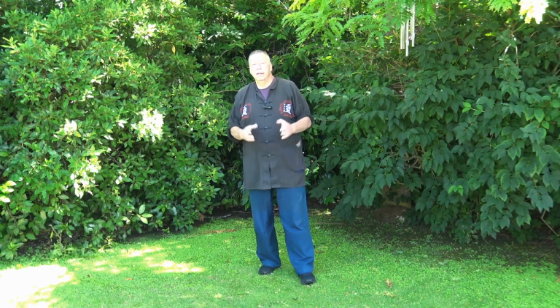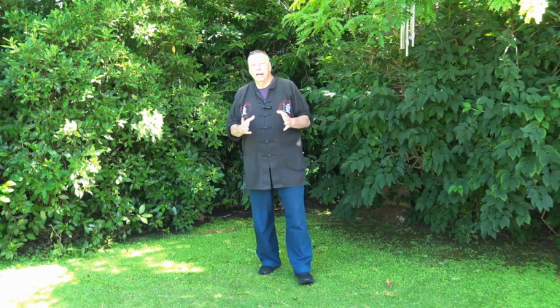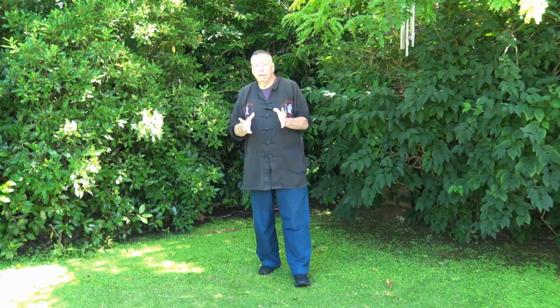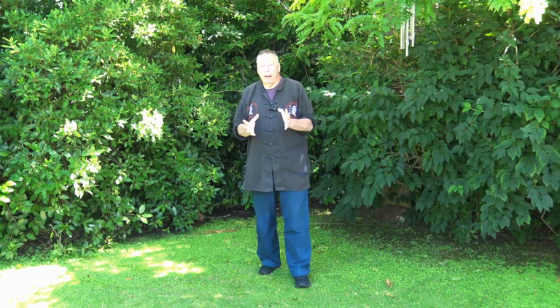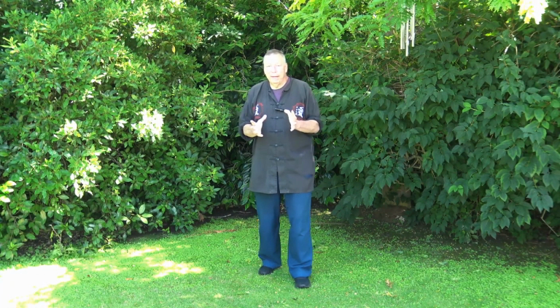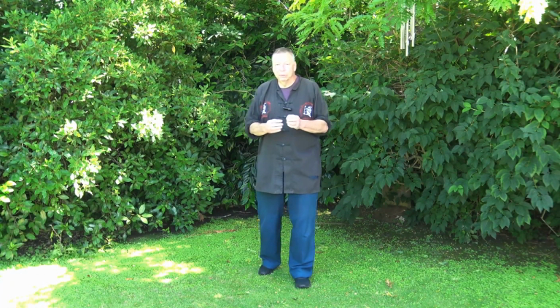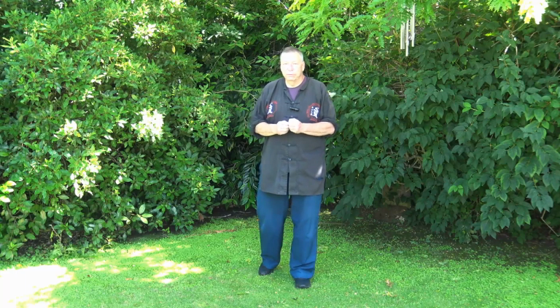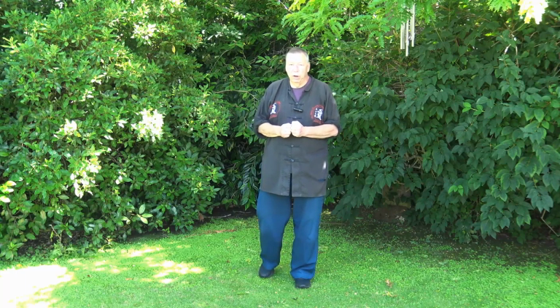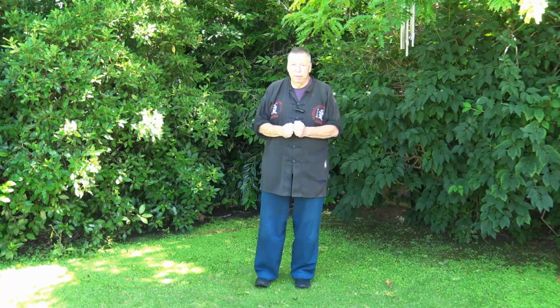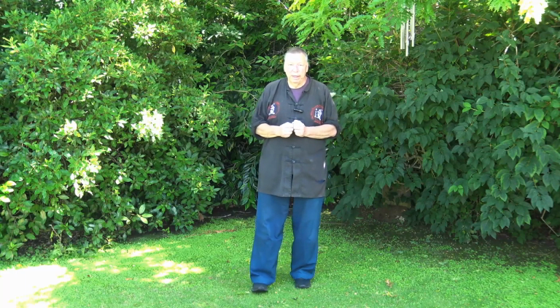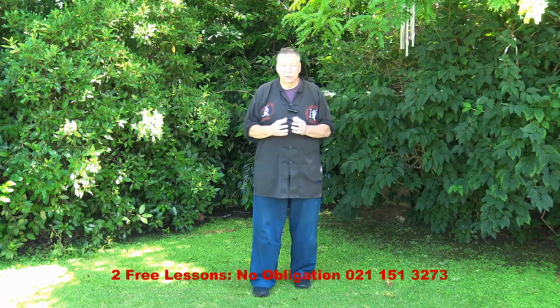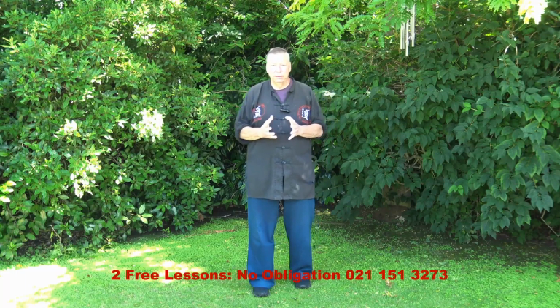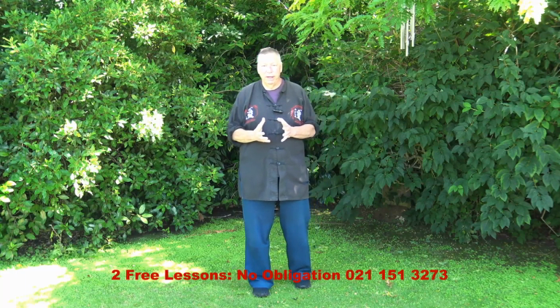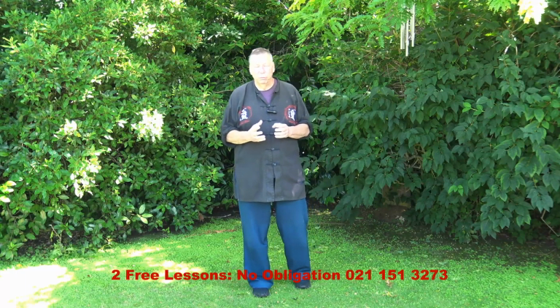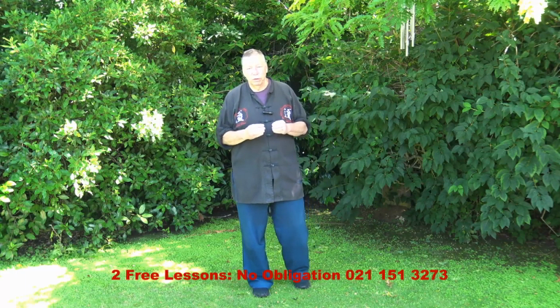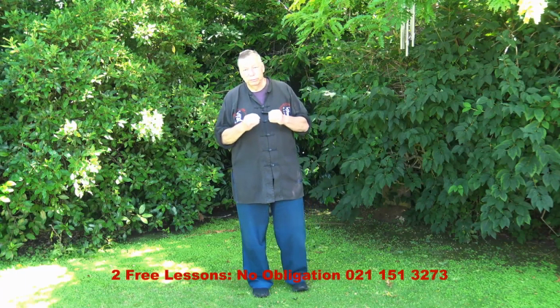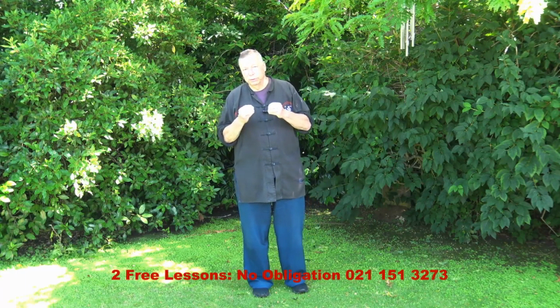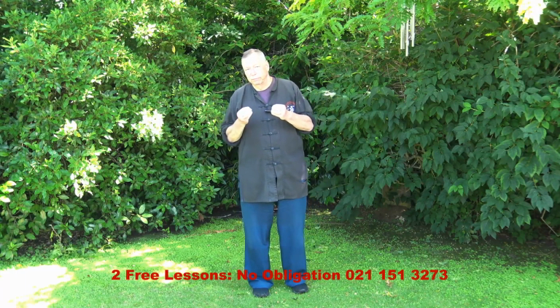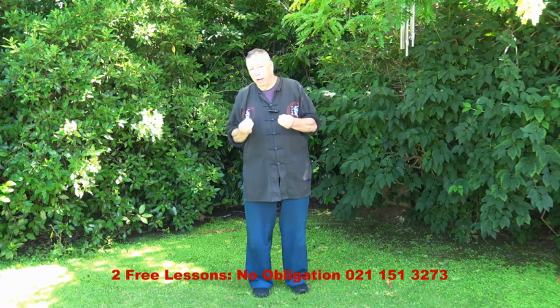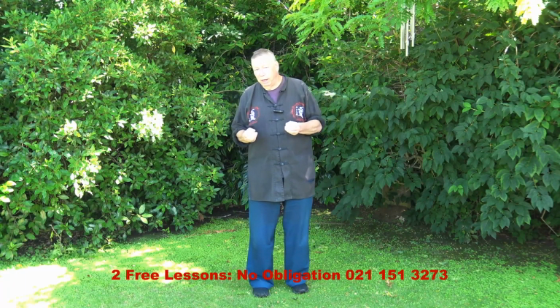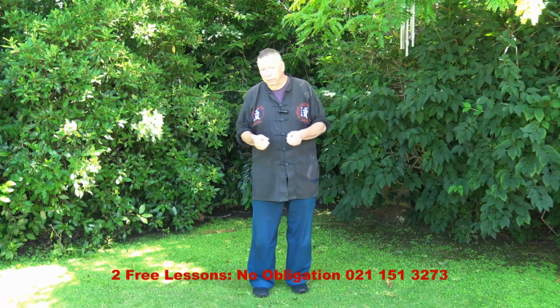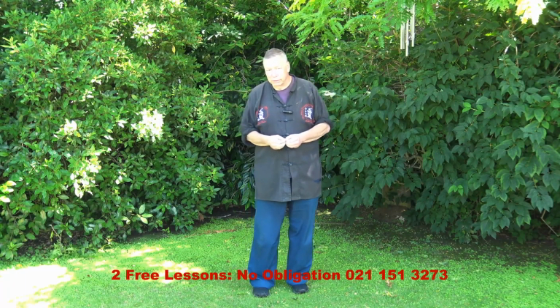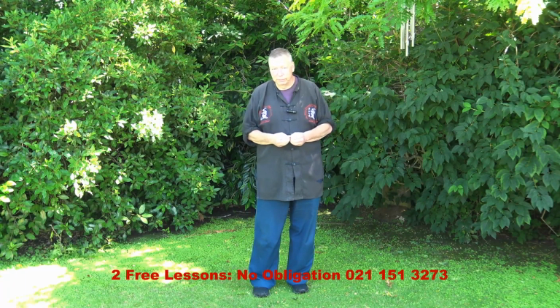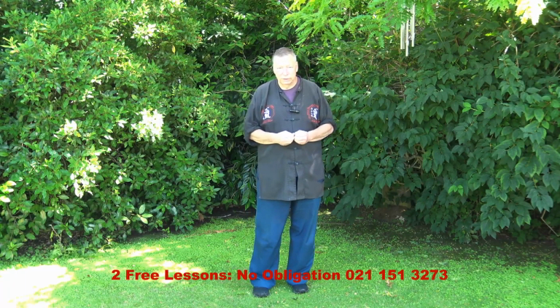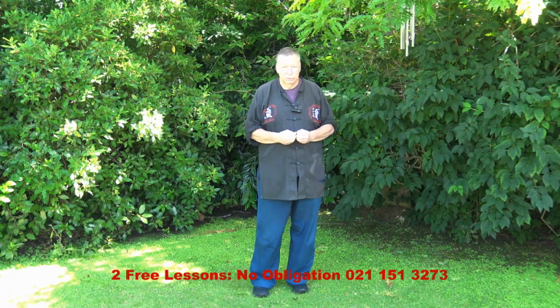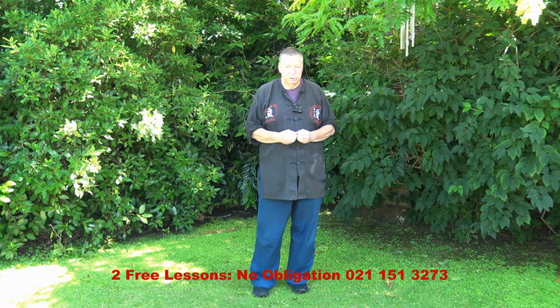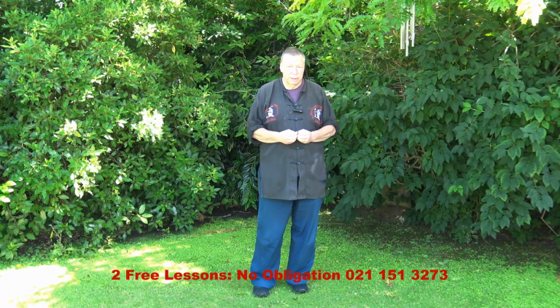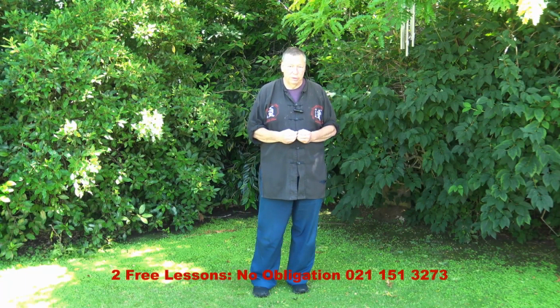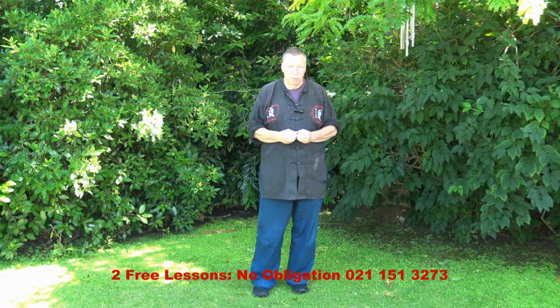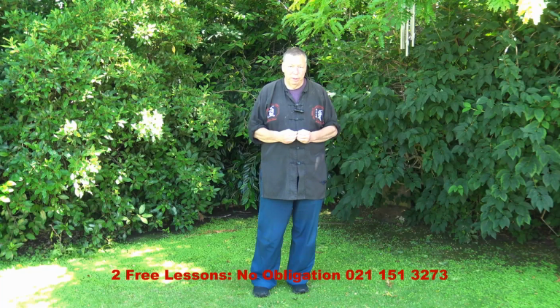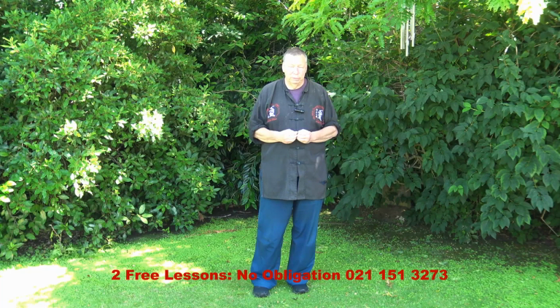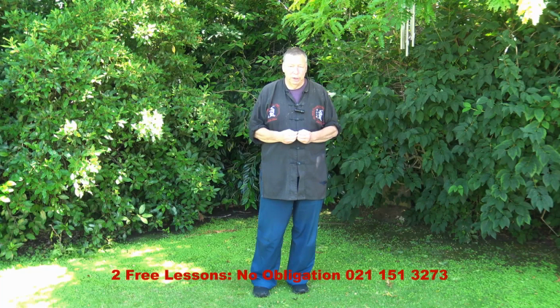Hello everybody, most of you know me. My name is Steve Allen. Welcome to another vlog for Self-Defense Solutions and Dharma Way Dojo.